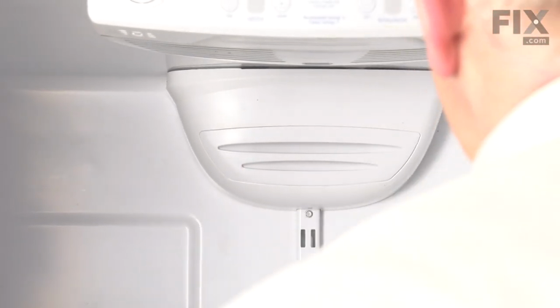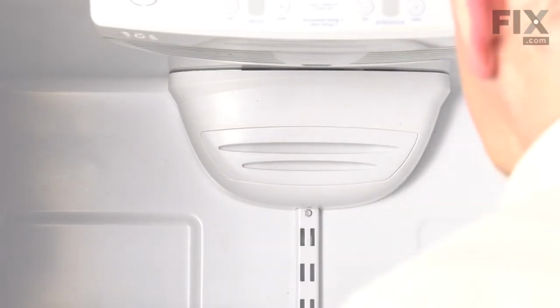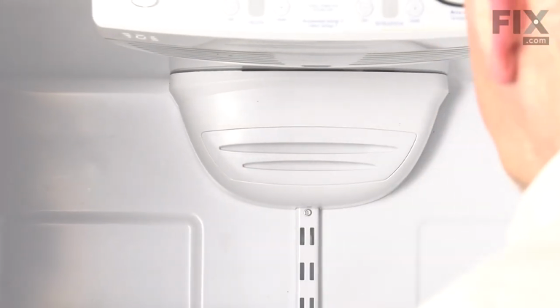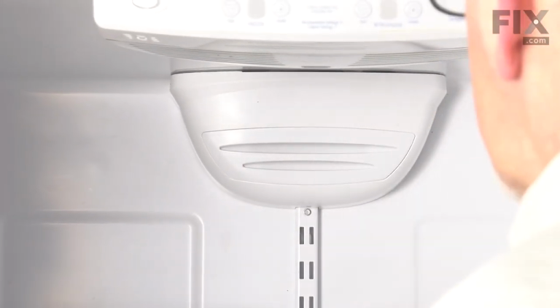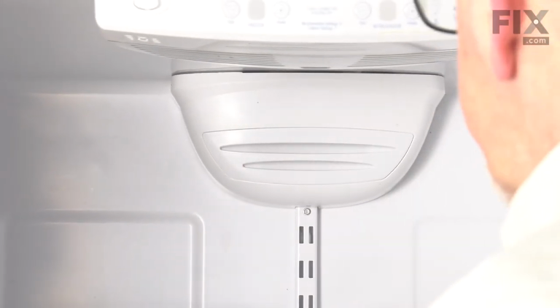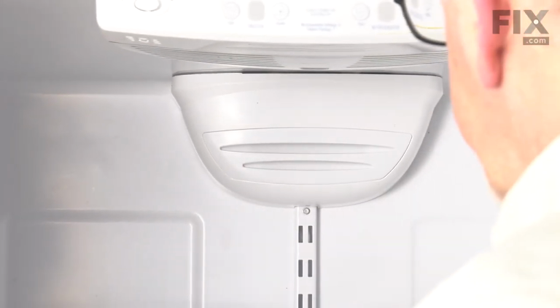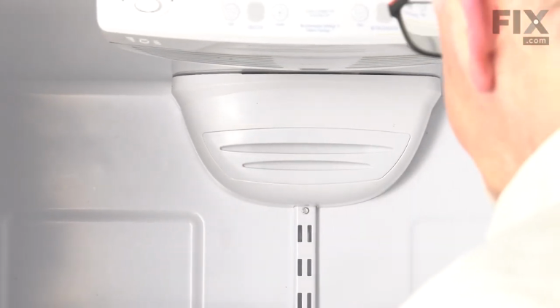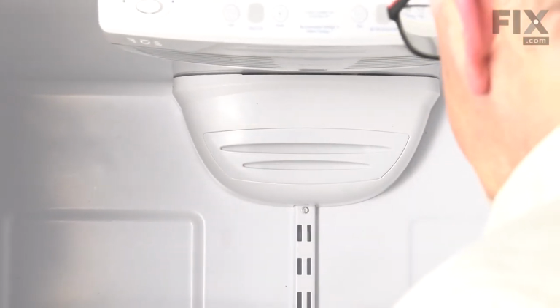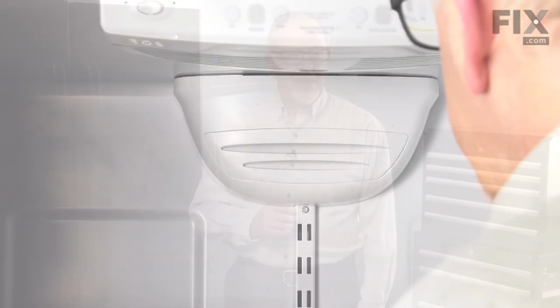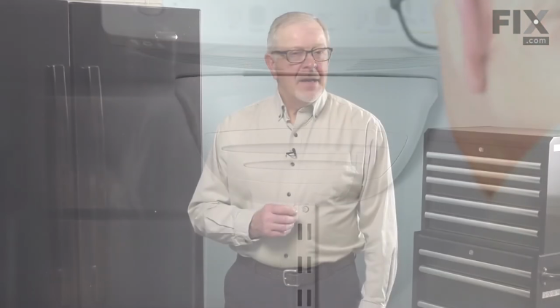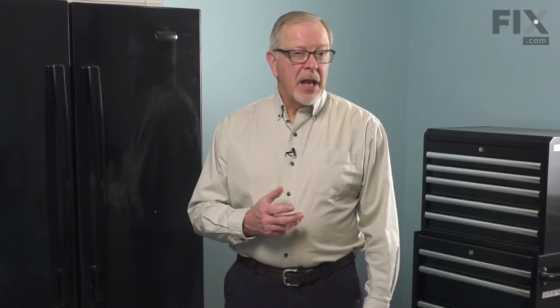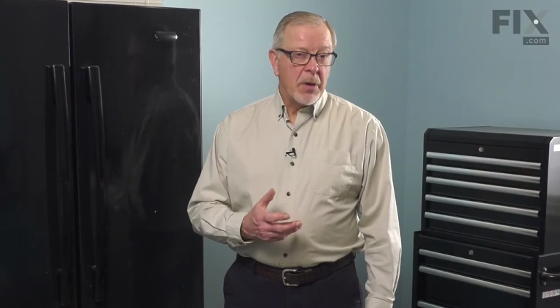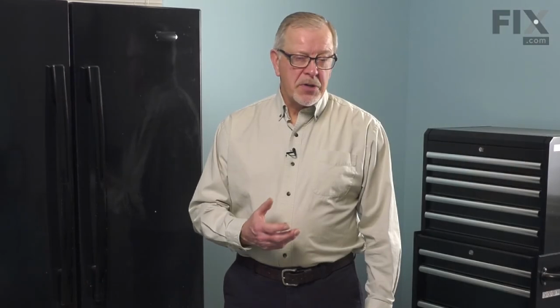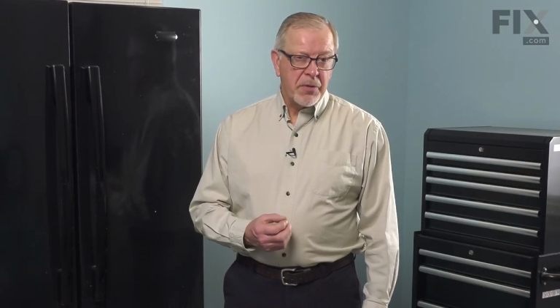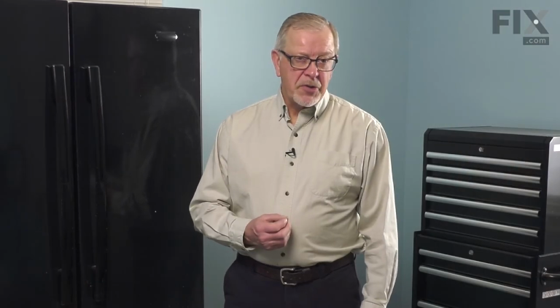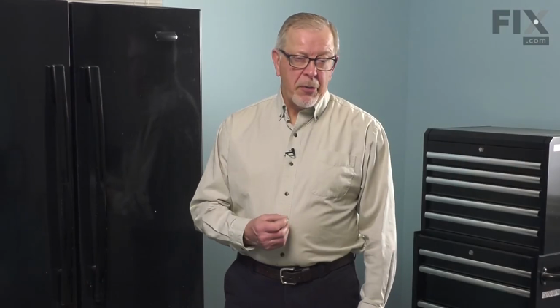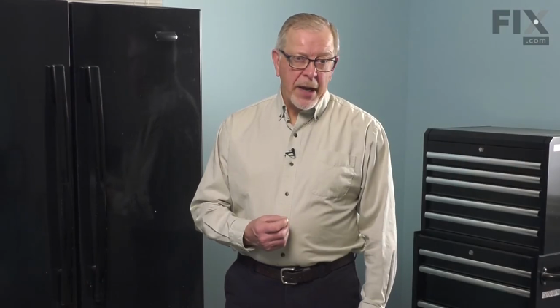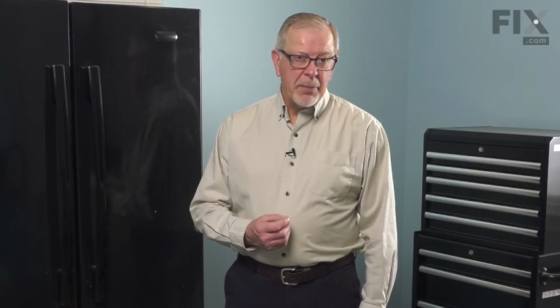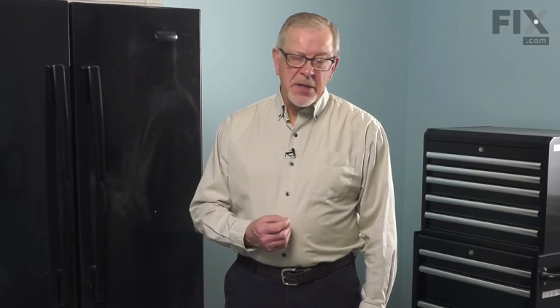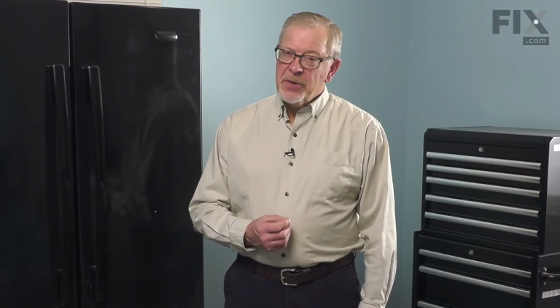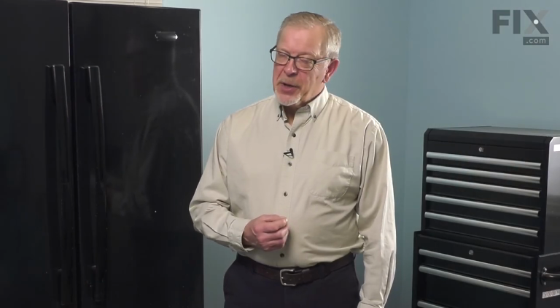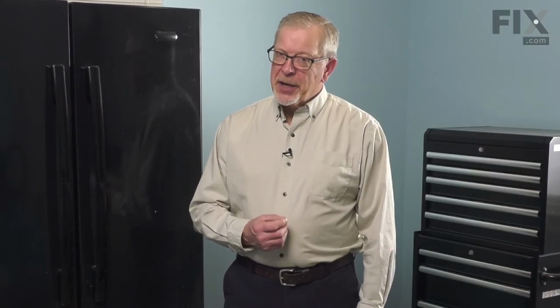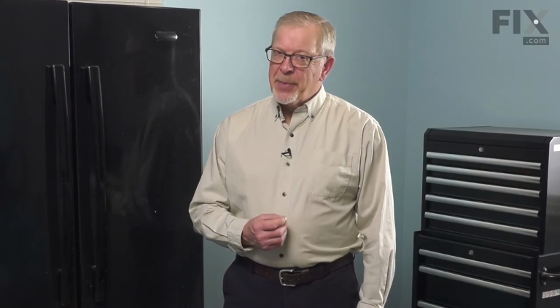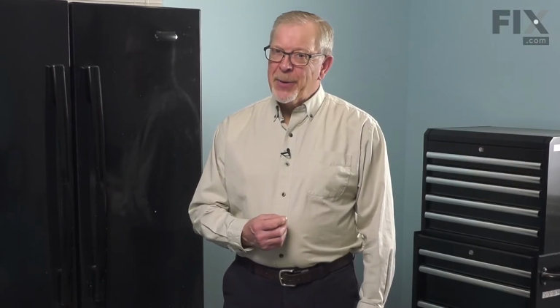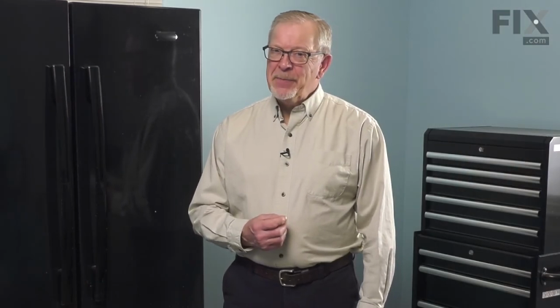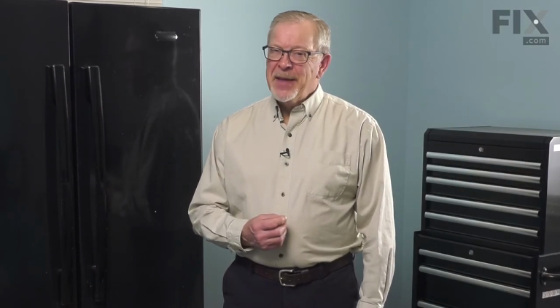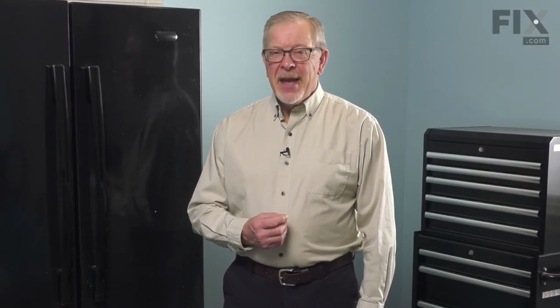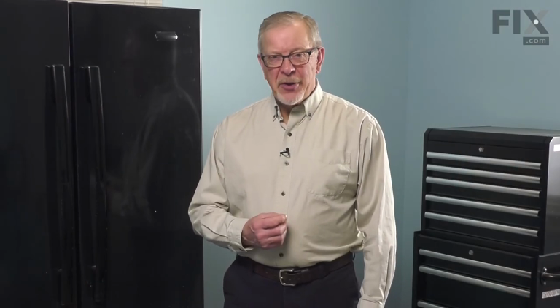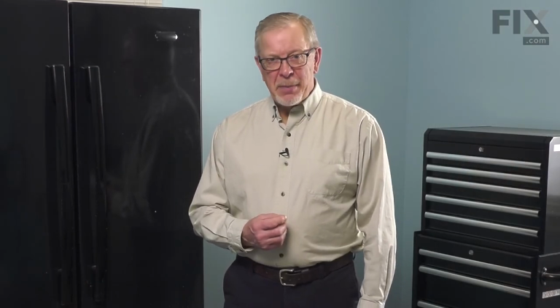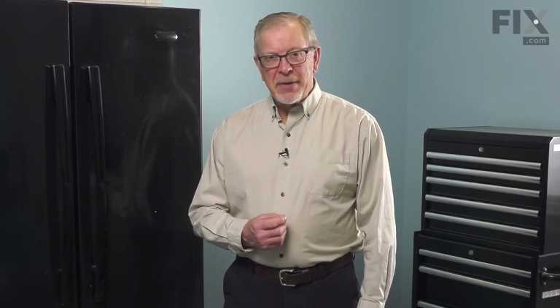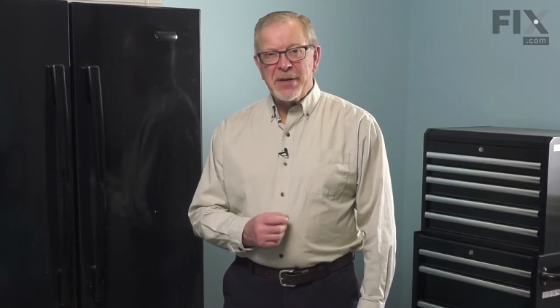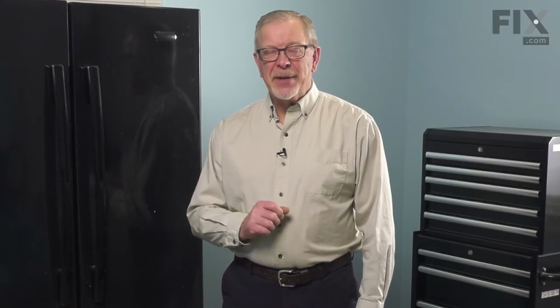Now we can close up the refrigerator, push it back into place, reconnect the power, and your repair is complete.